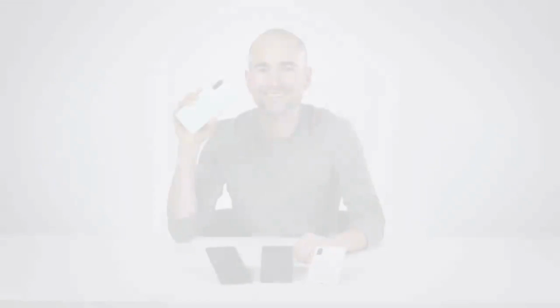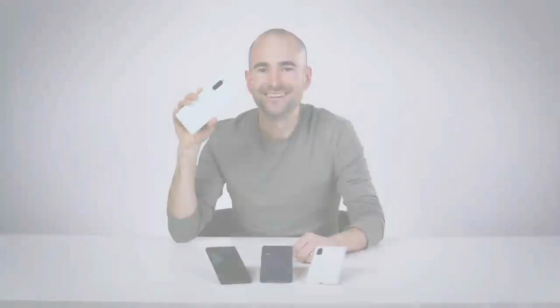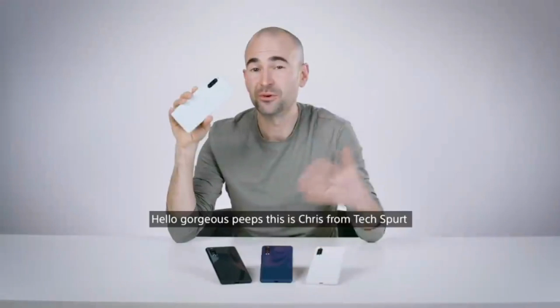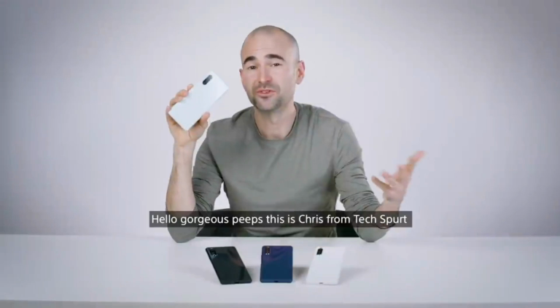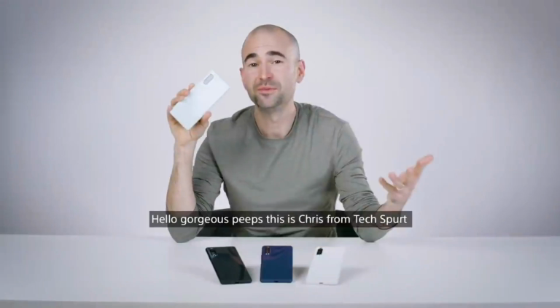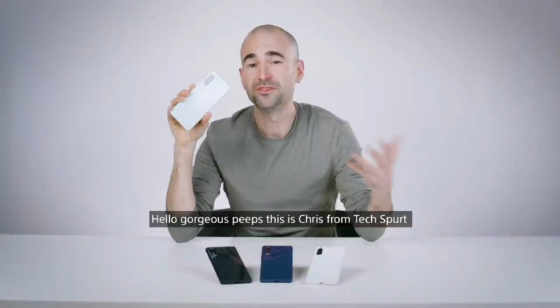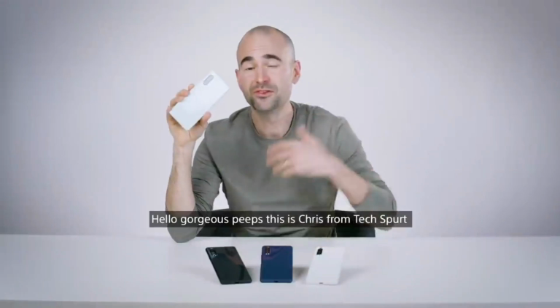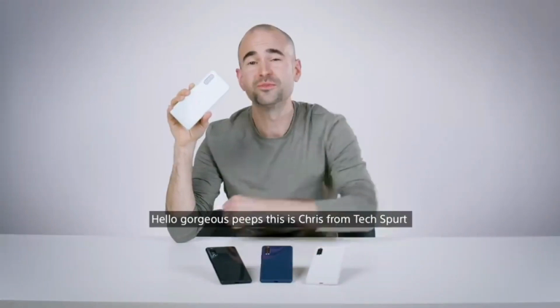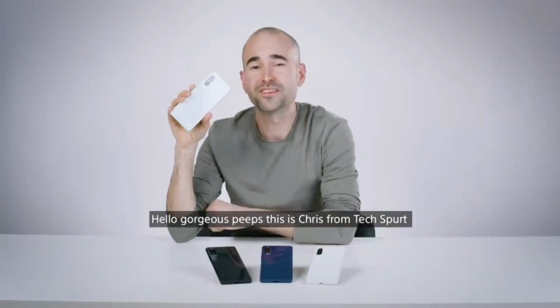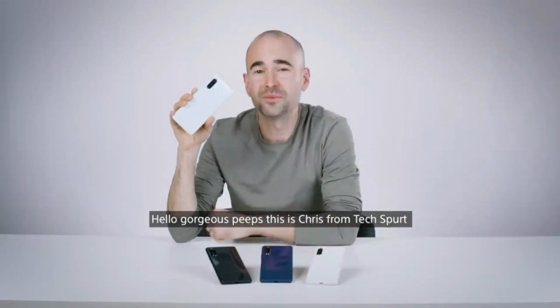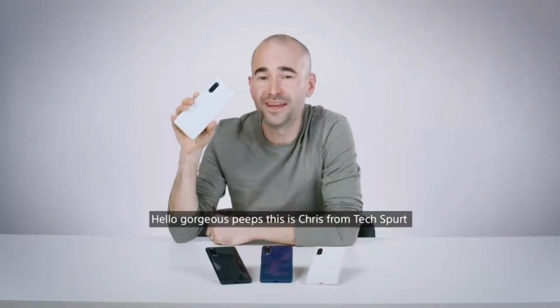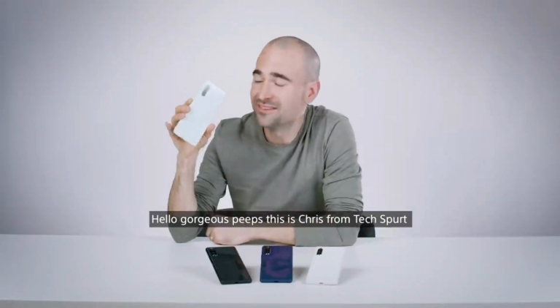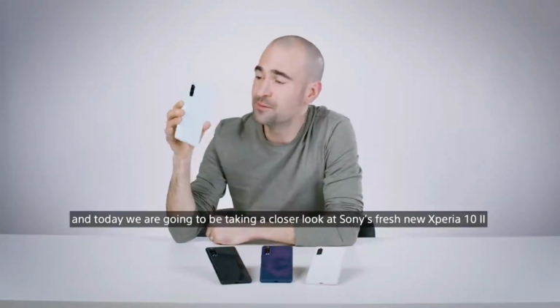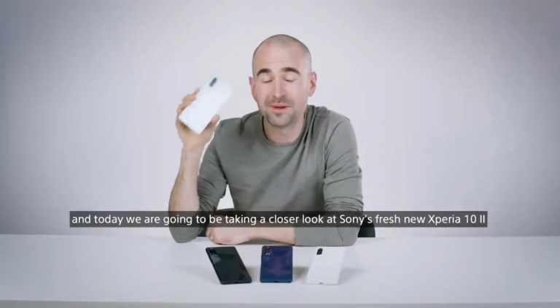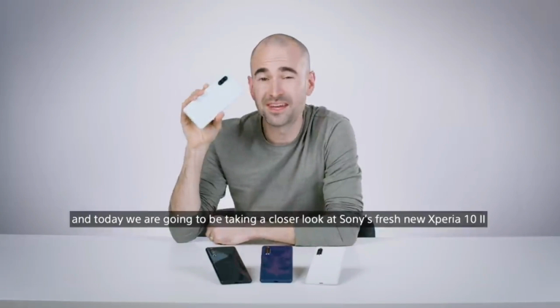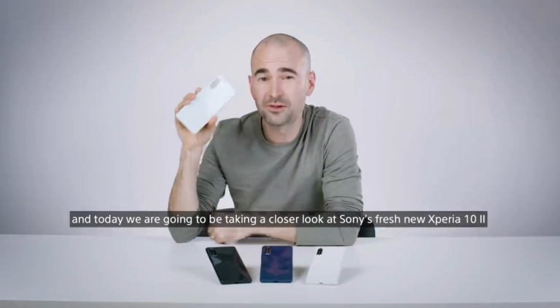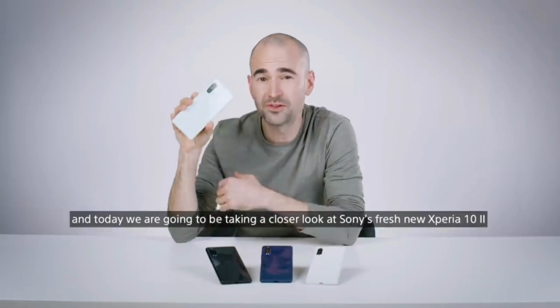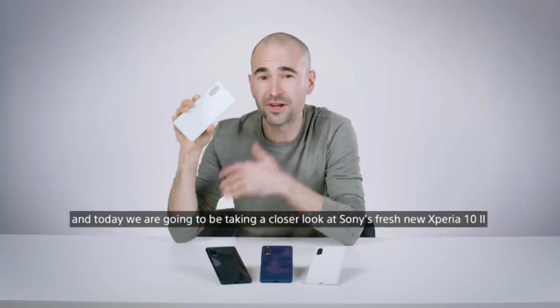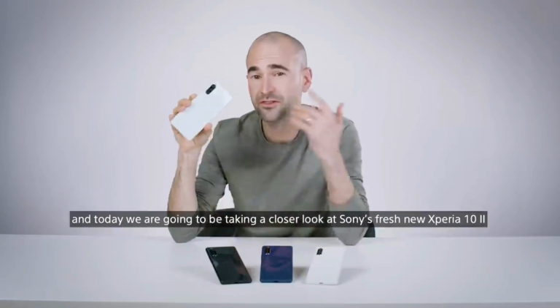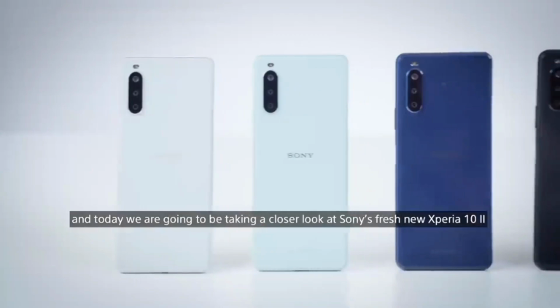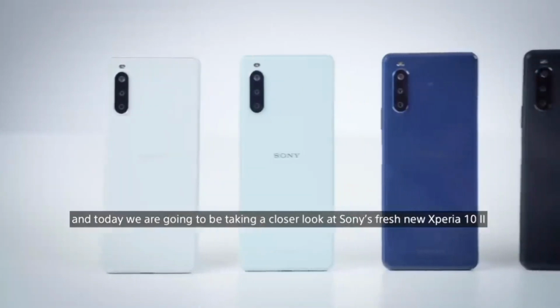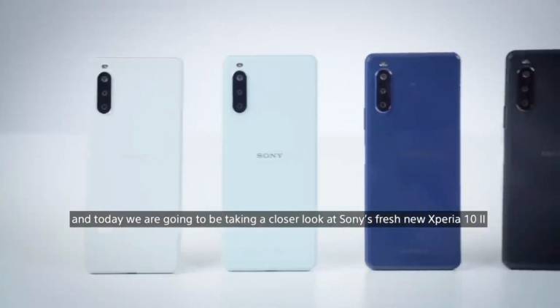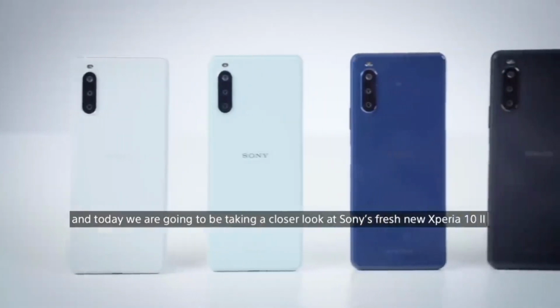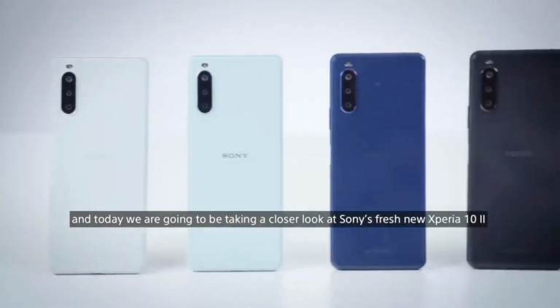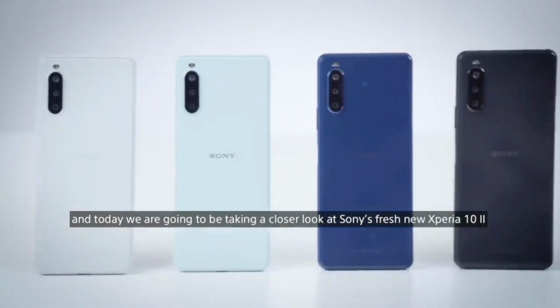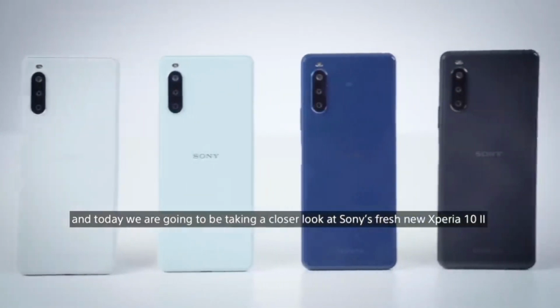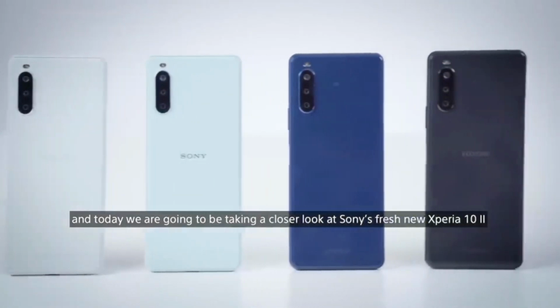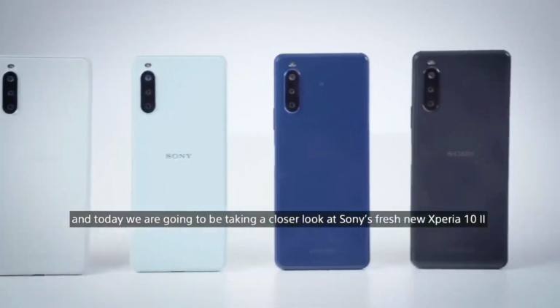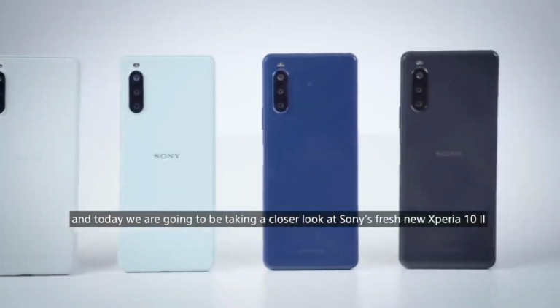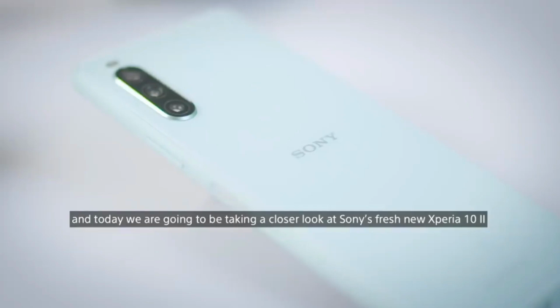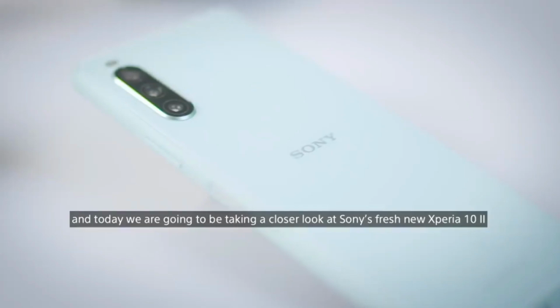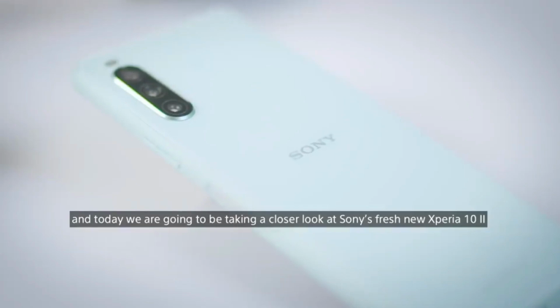Hello gorgeous peeps, this is Chris from Tech Expert and today we're going to be taking a closer look at Sony's fresh new Xperia 10 Mark II.